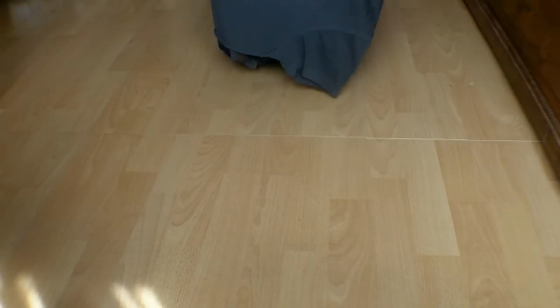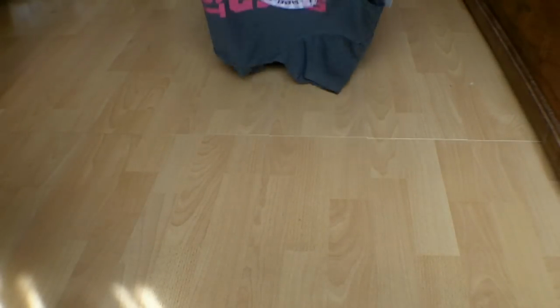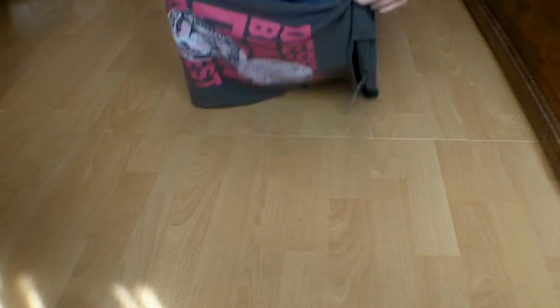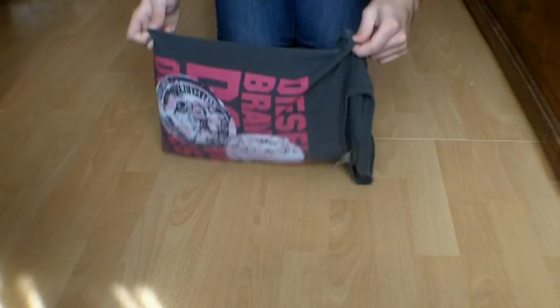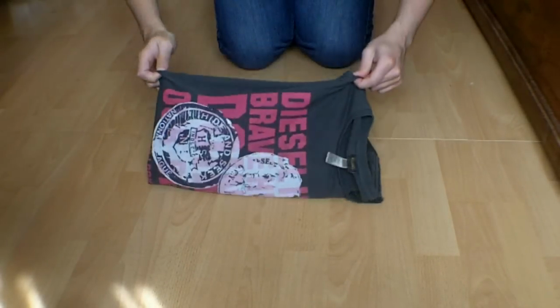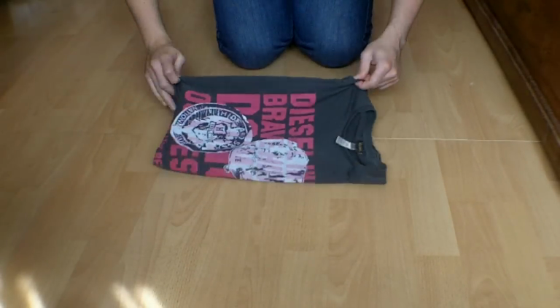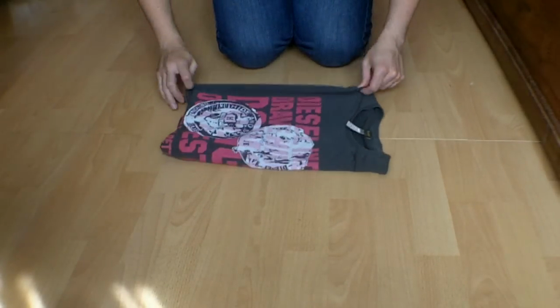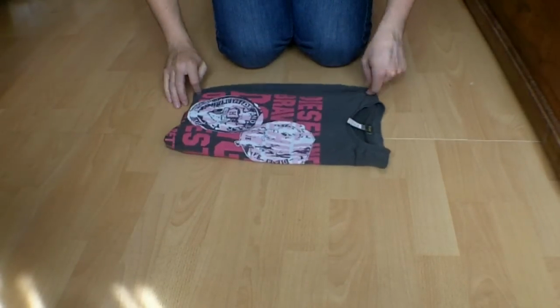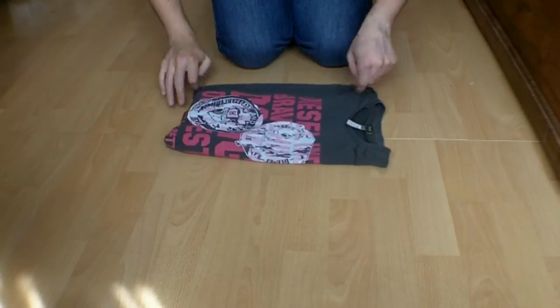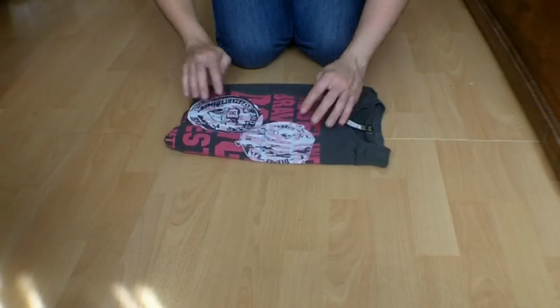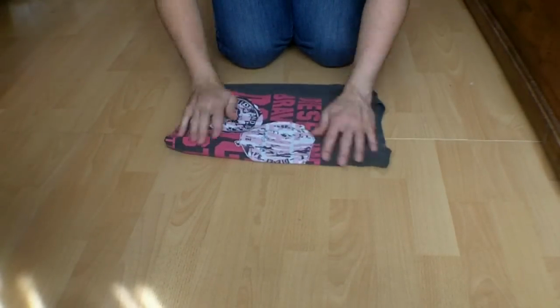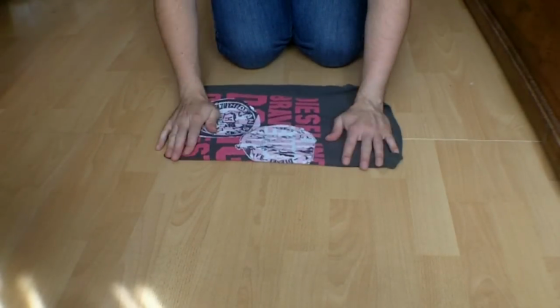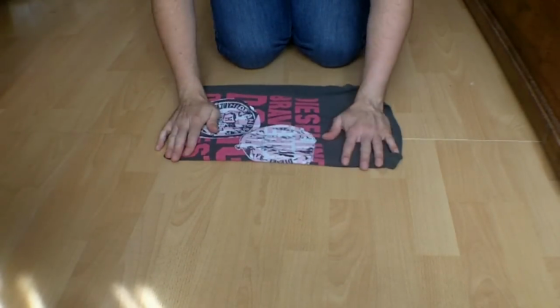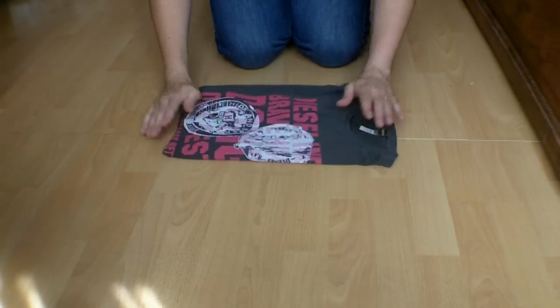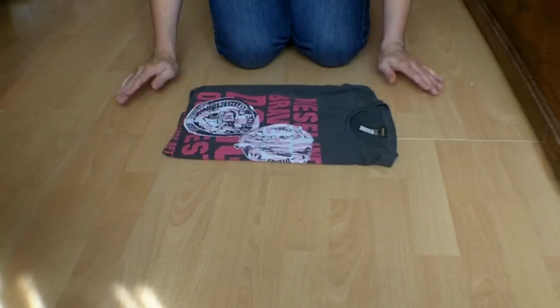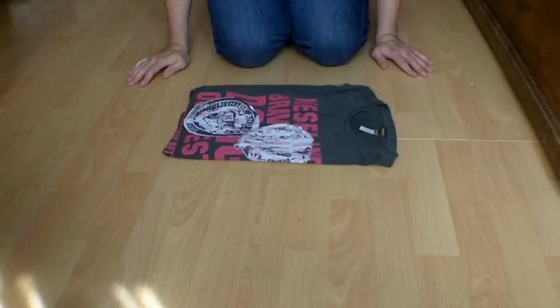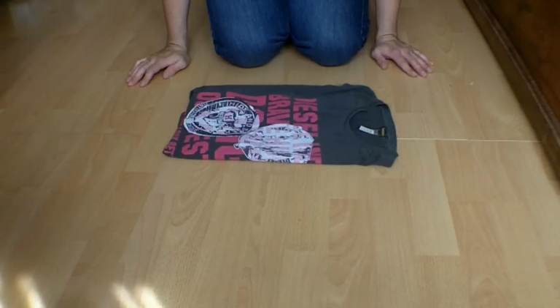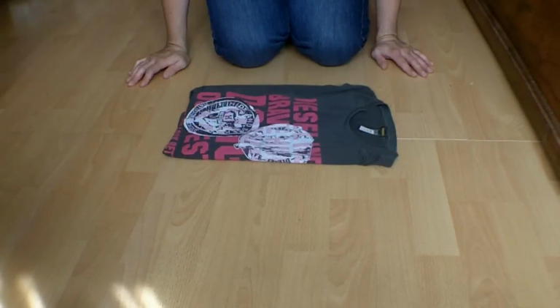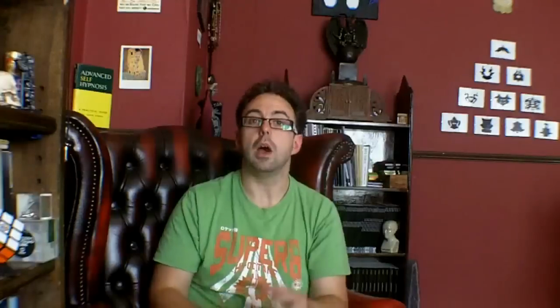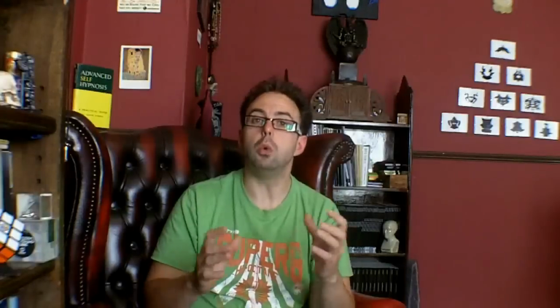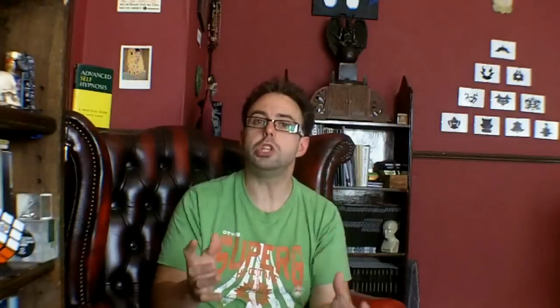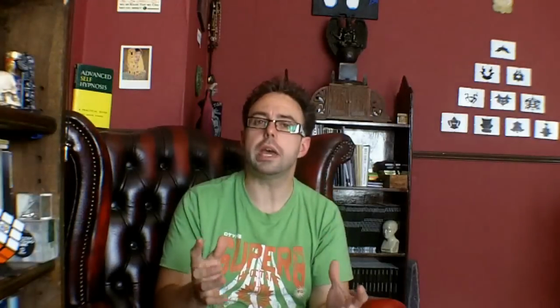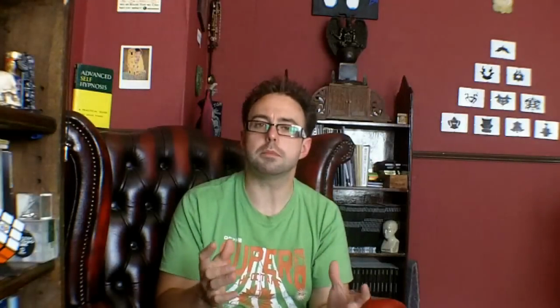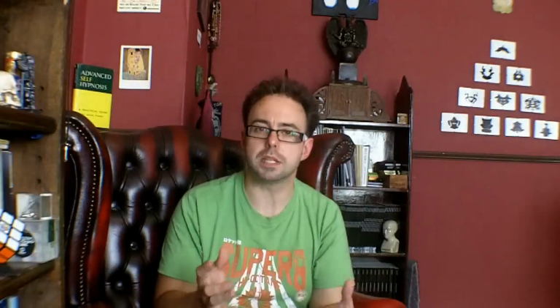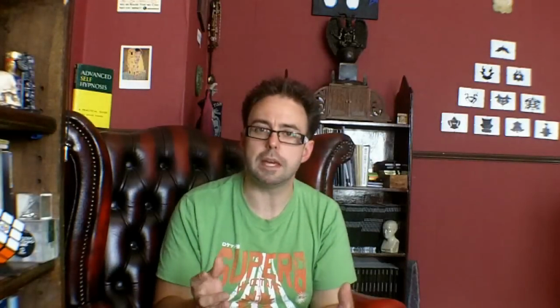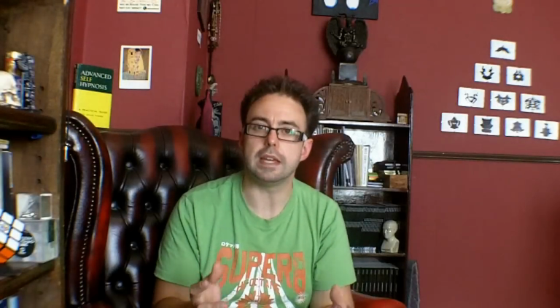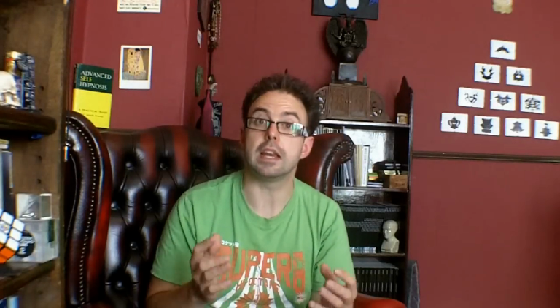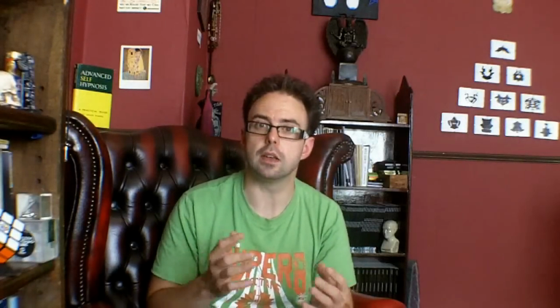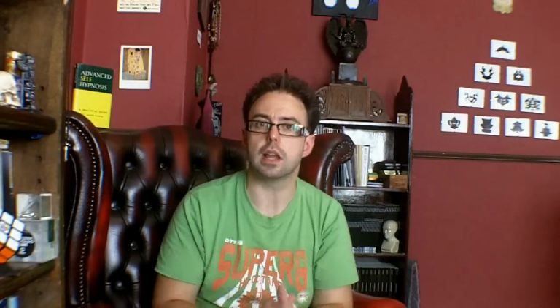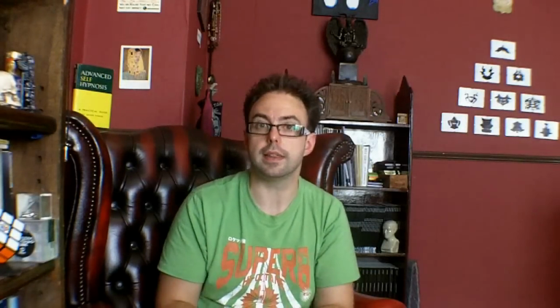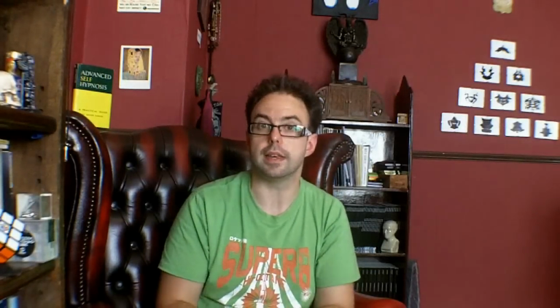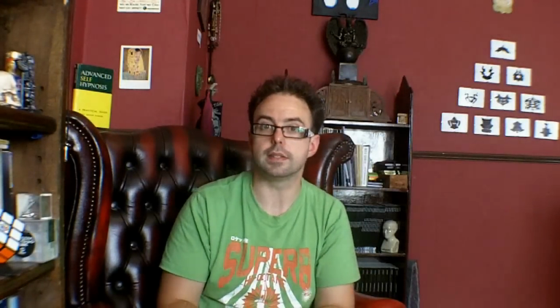You're going to fold it over and fold it down. And once you get up to speed, it looks like this.